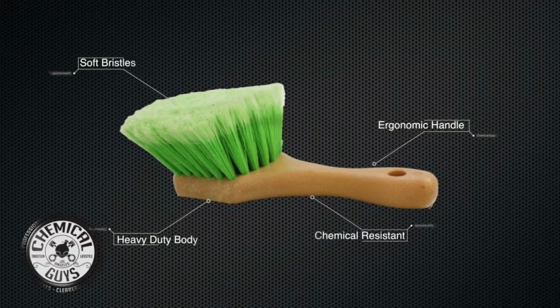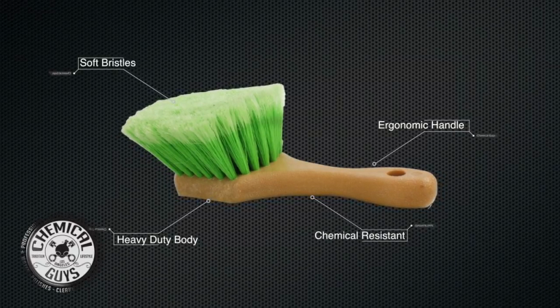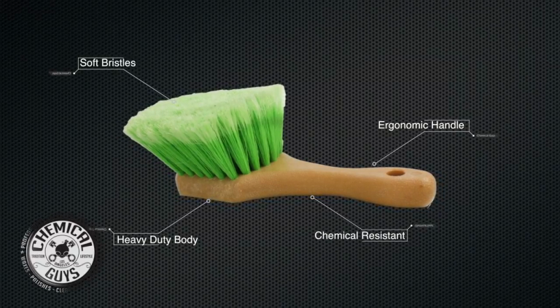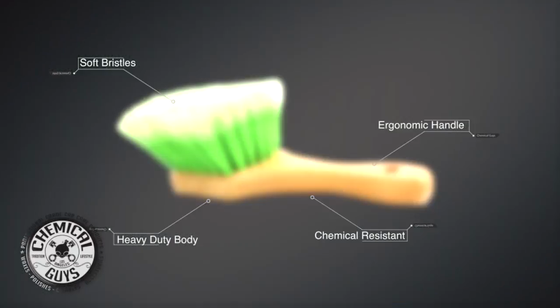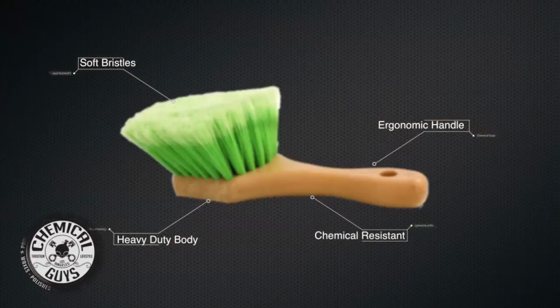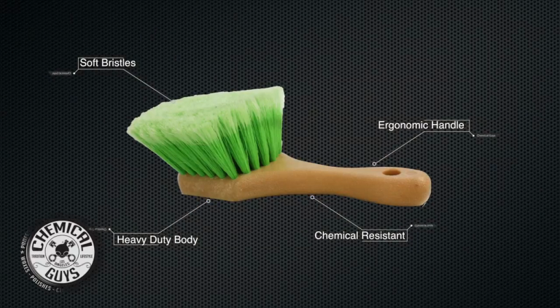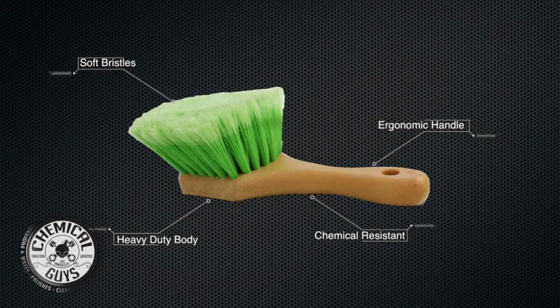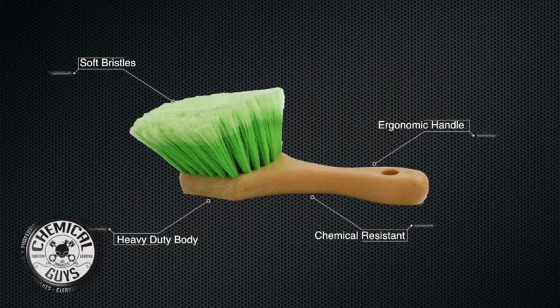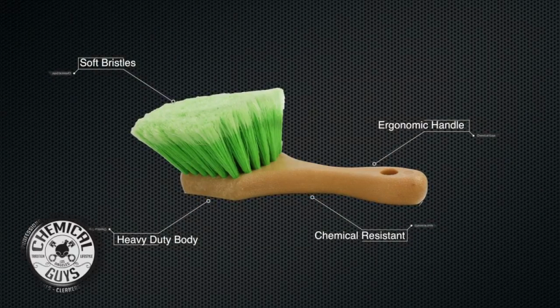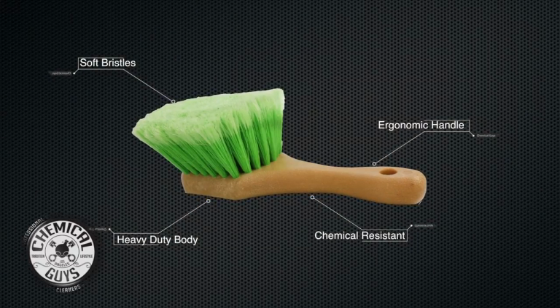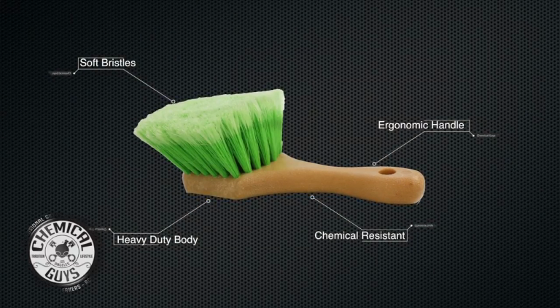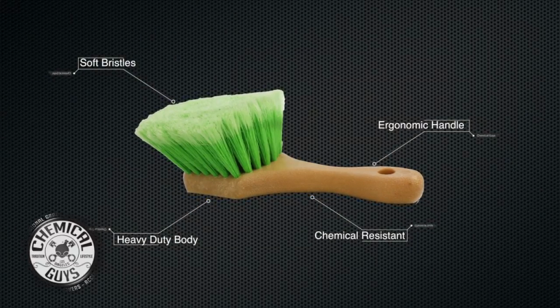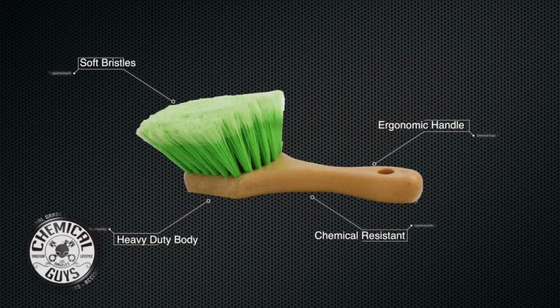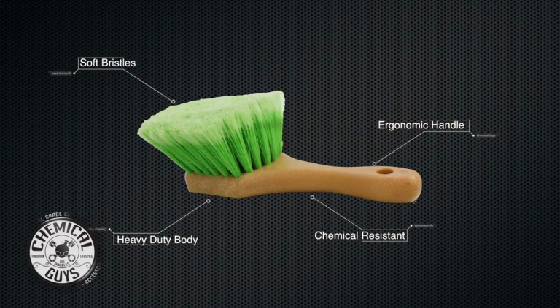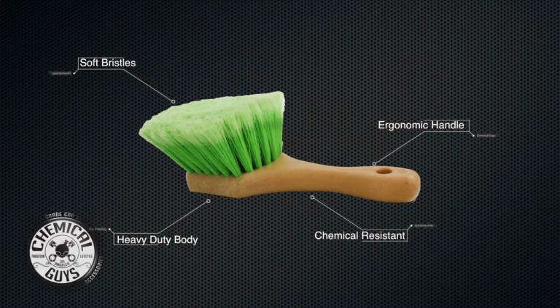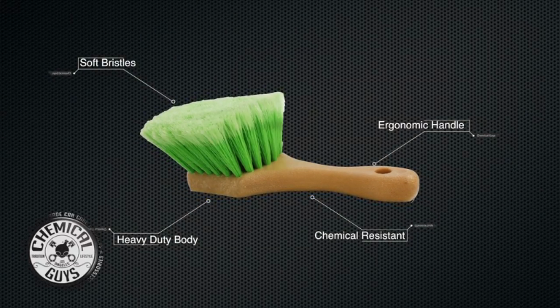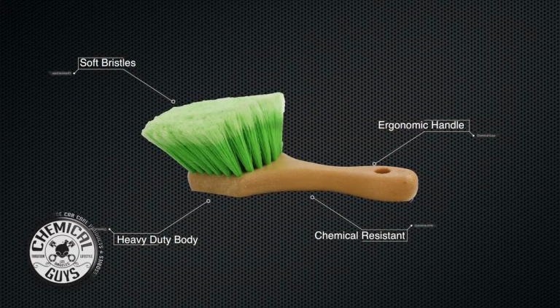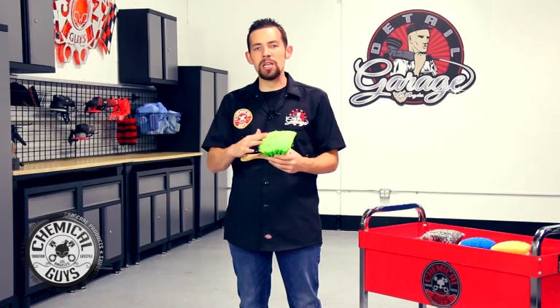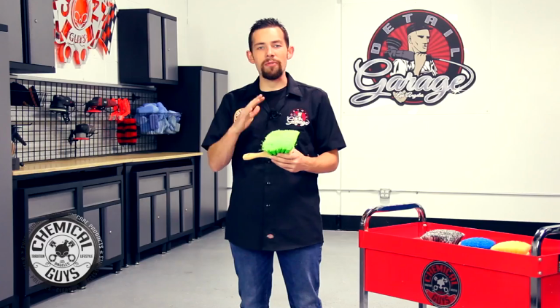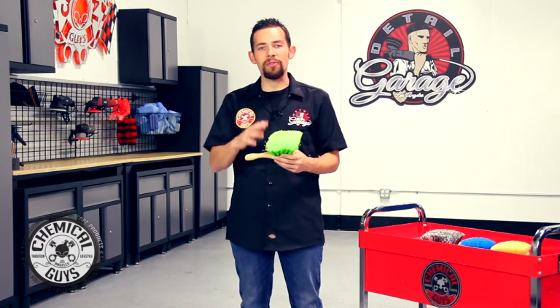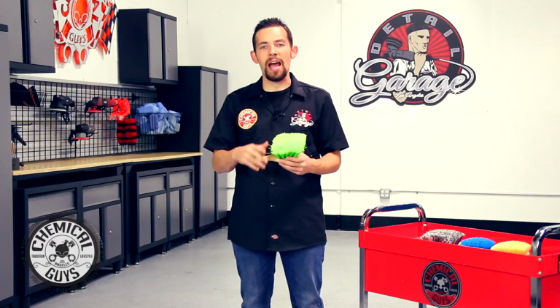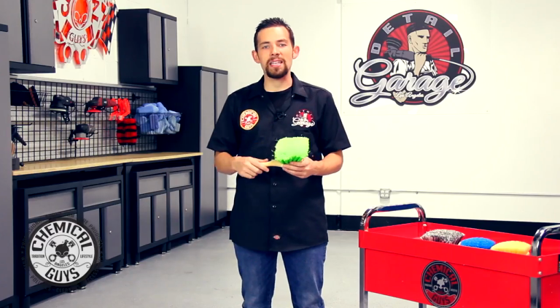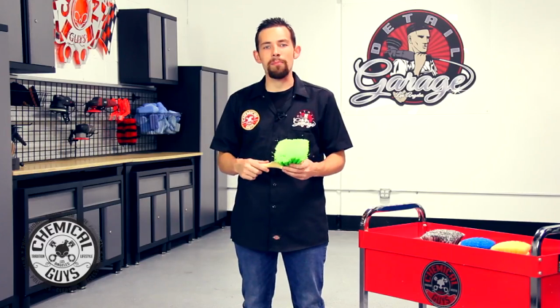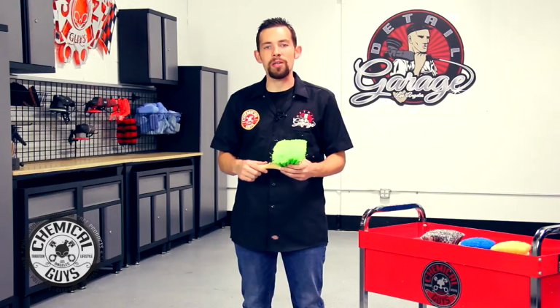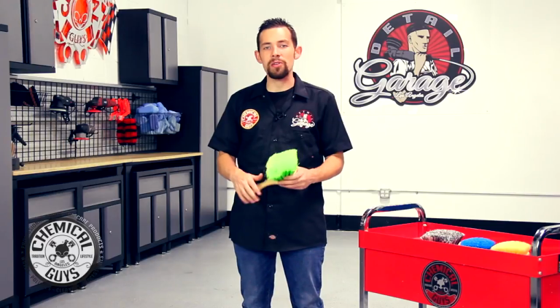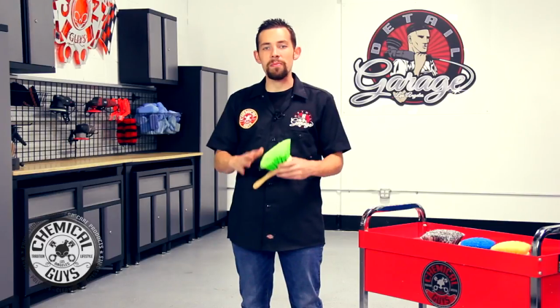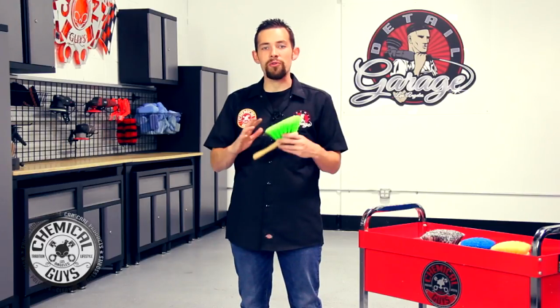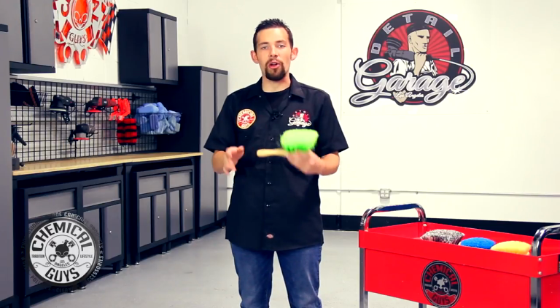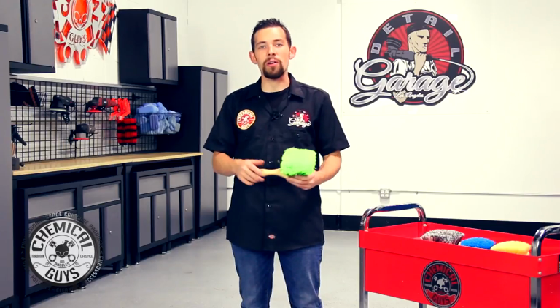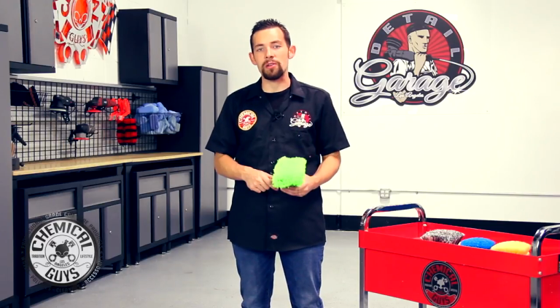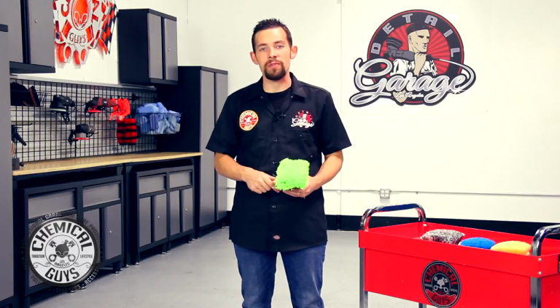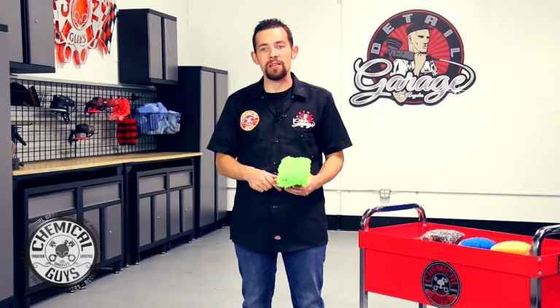This brush is made right here in the USA, and the super soft flag tip bristles can be used on all surfaces.